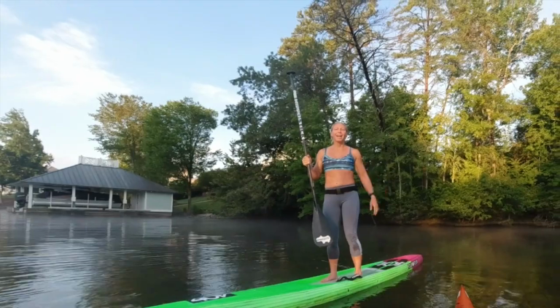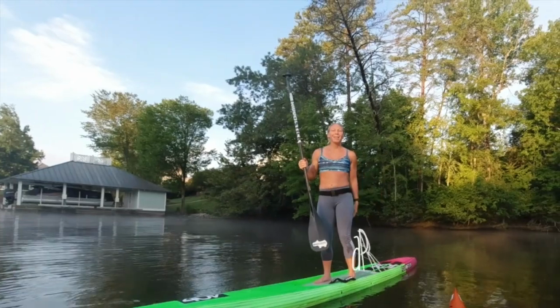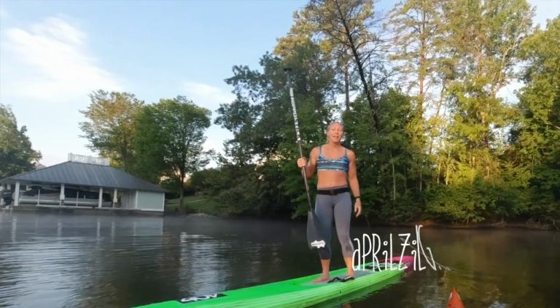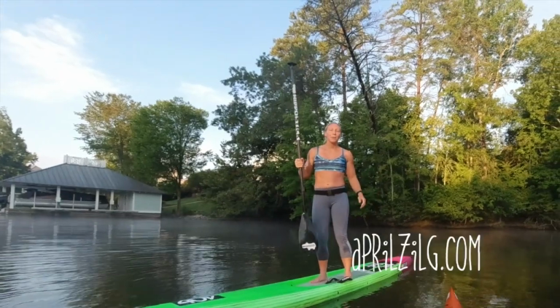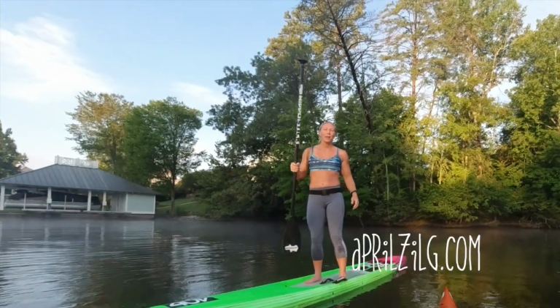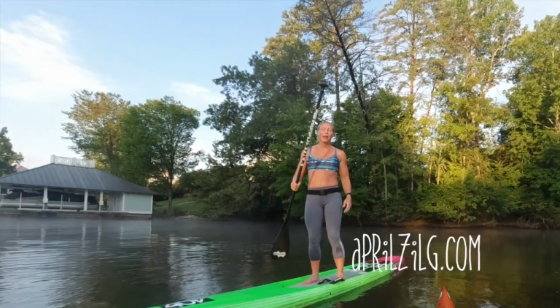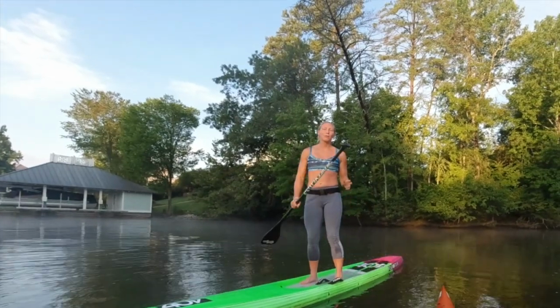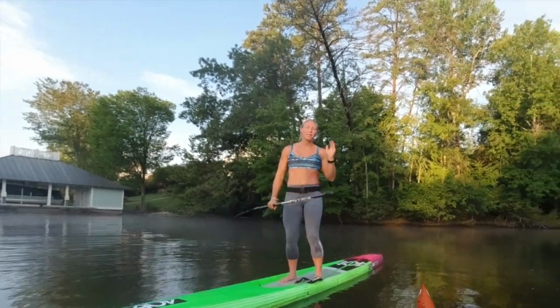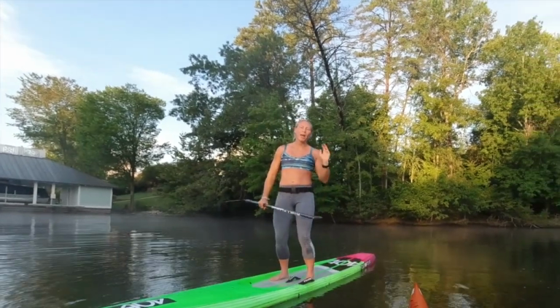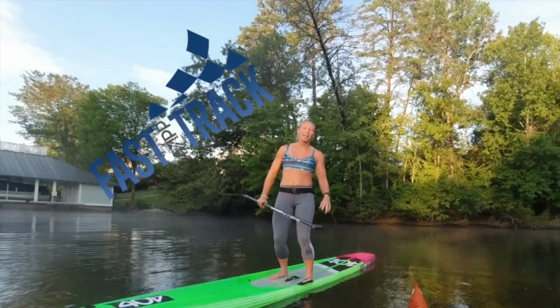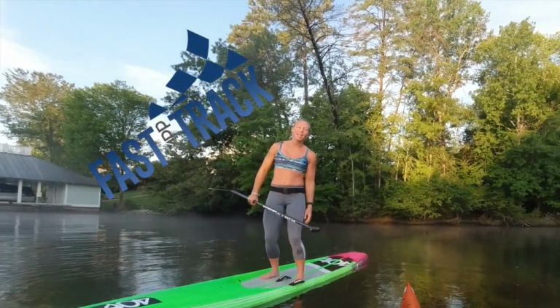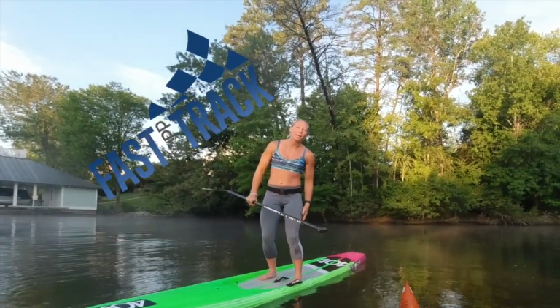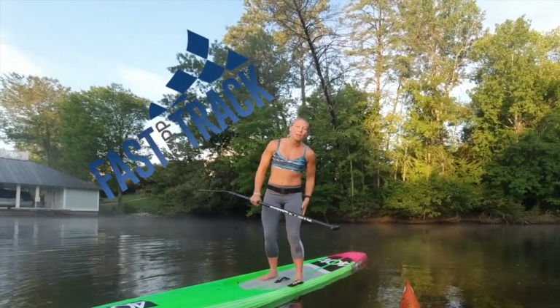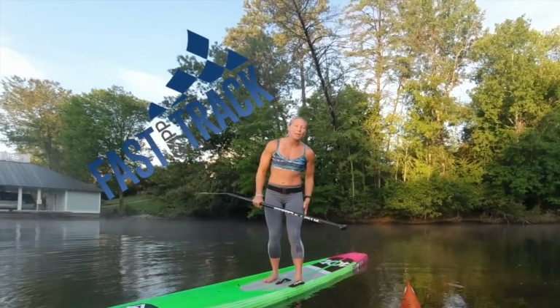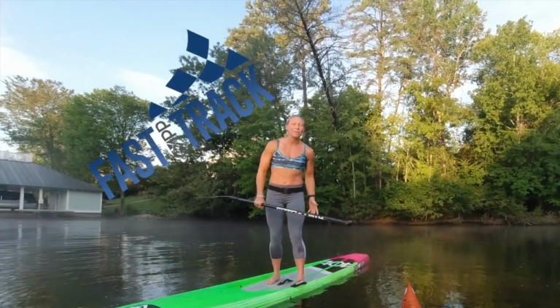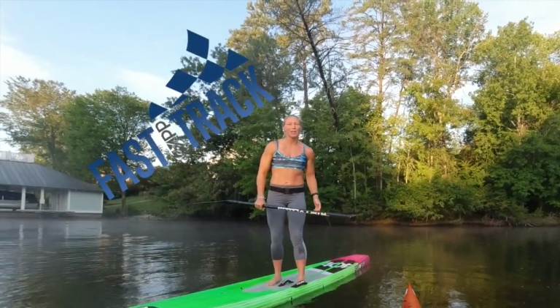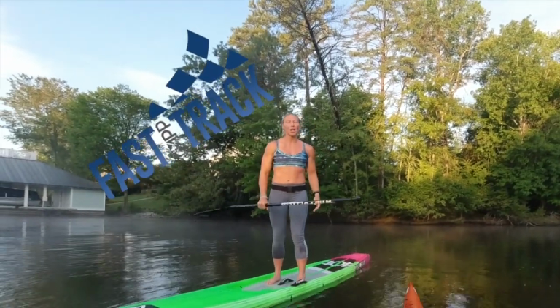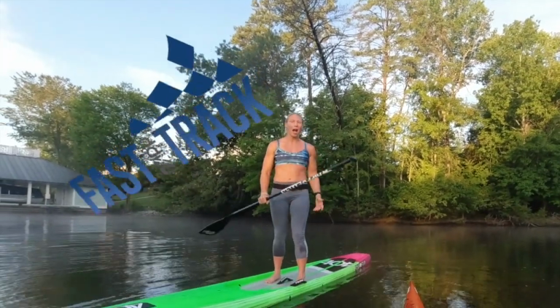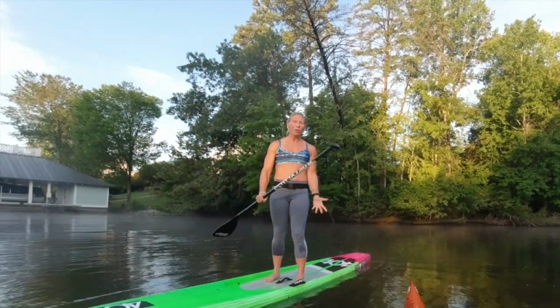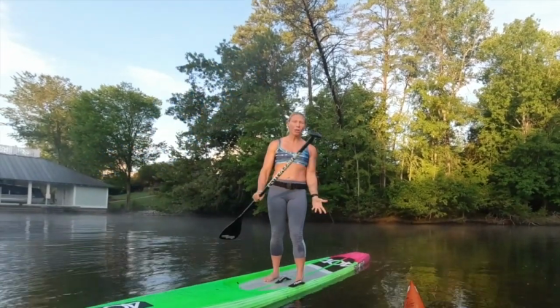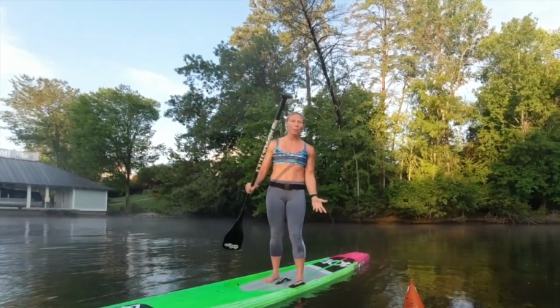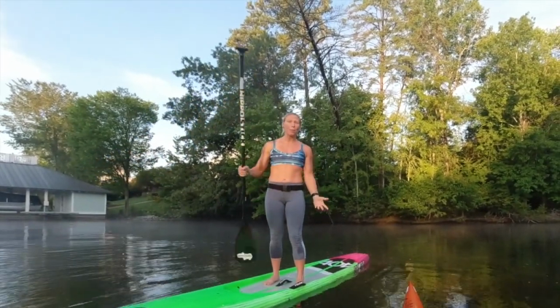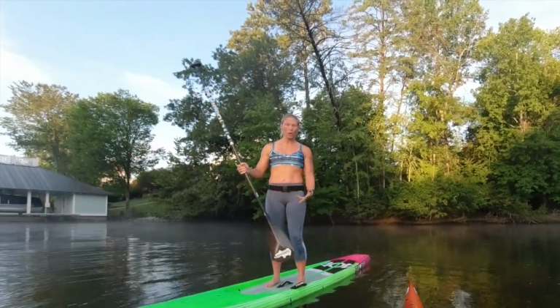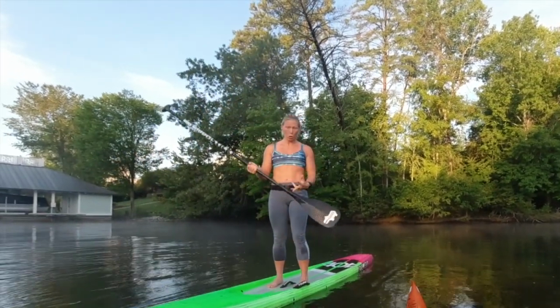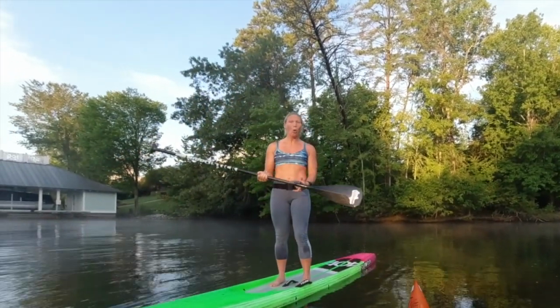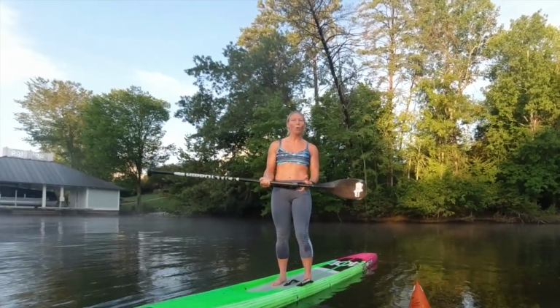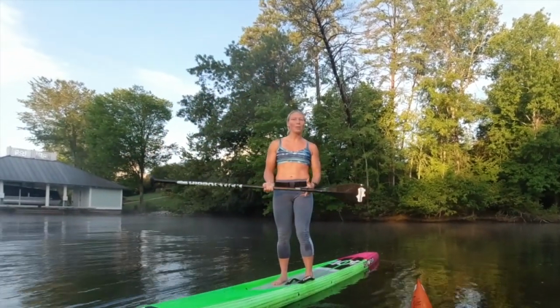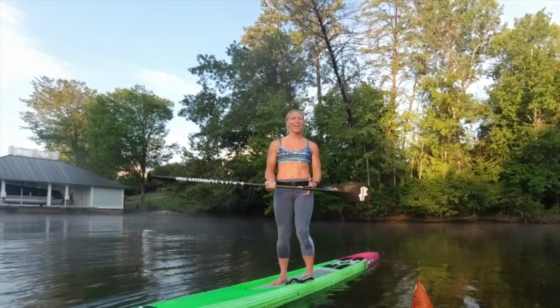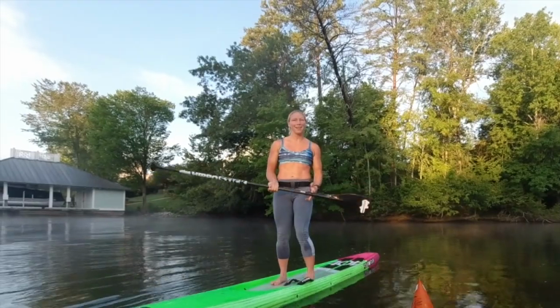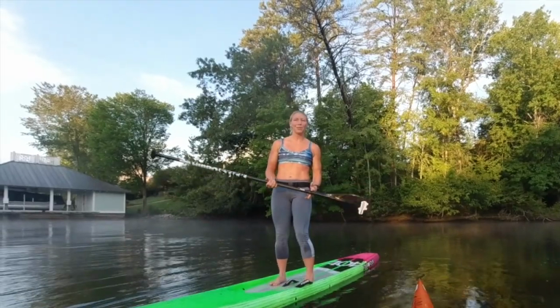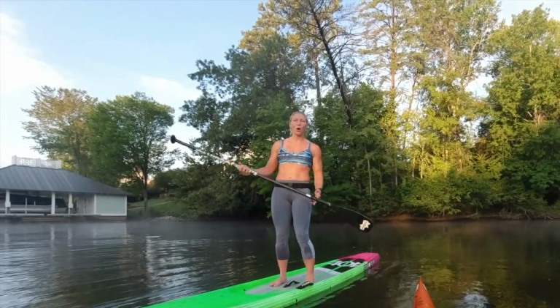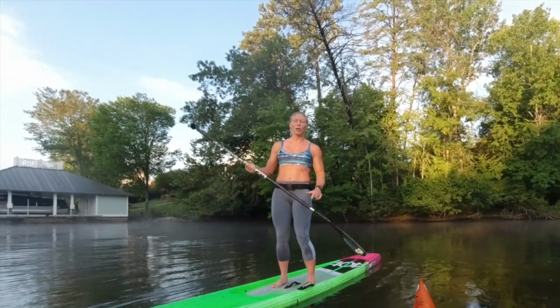Hey guys, April here, and for tip 8 in the APP Fast Track, I want to talk about putting your whole blade in the water.